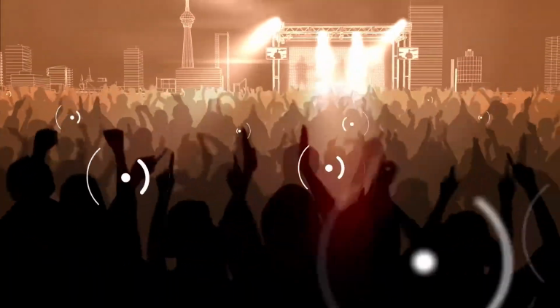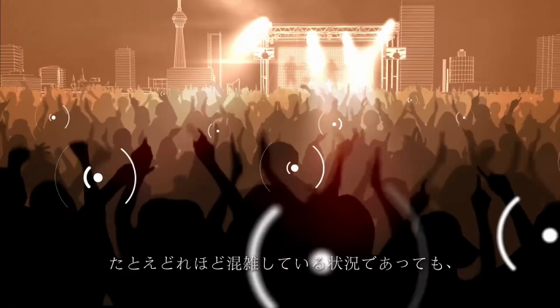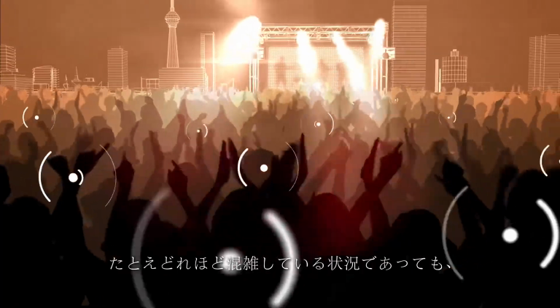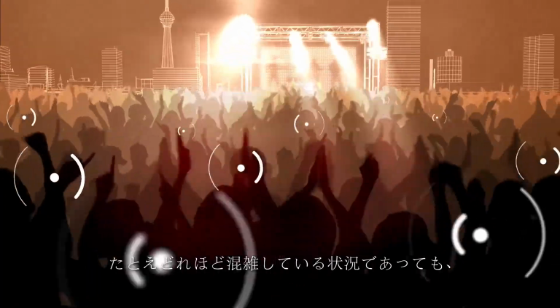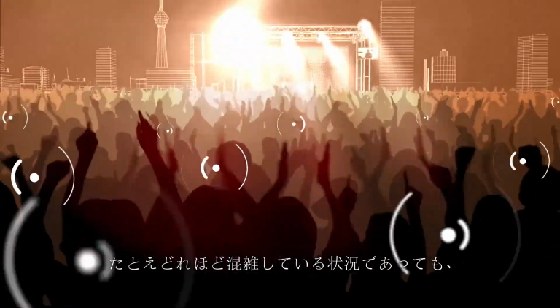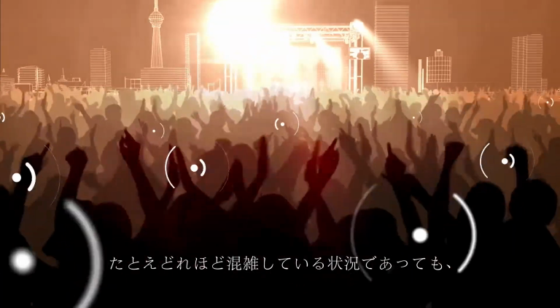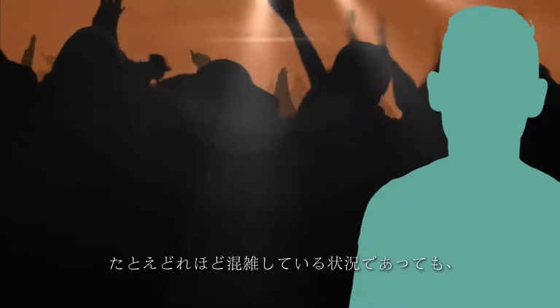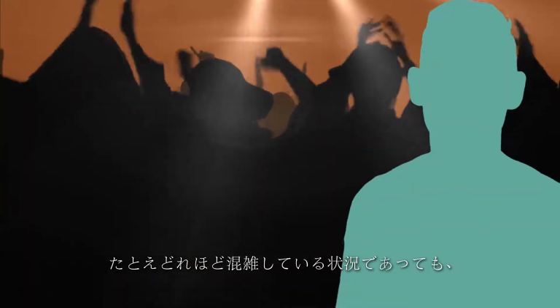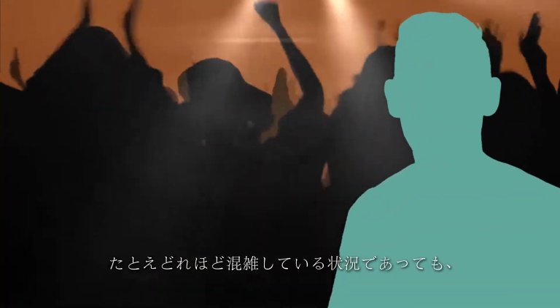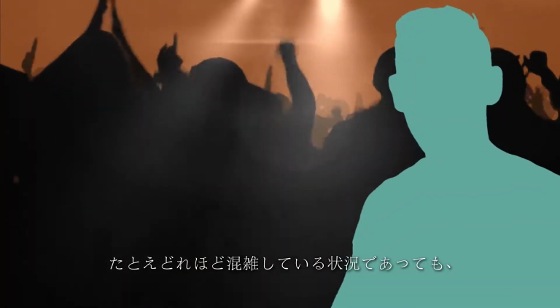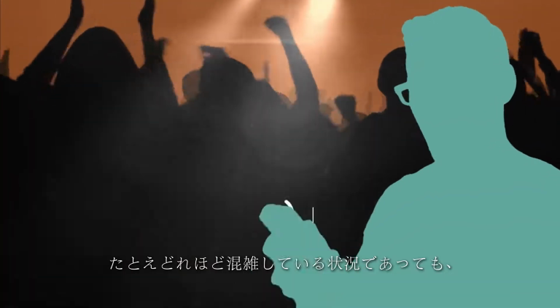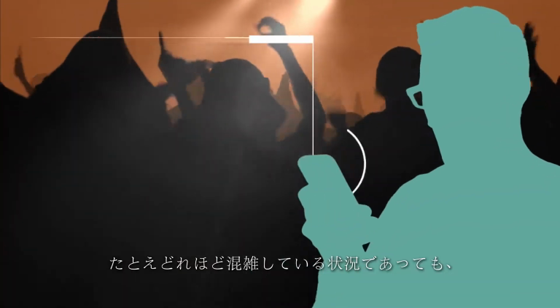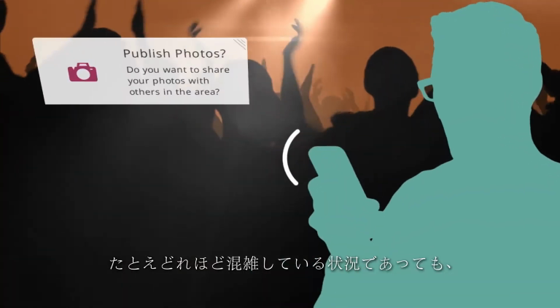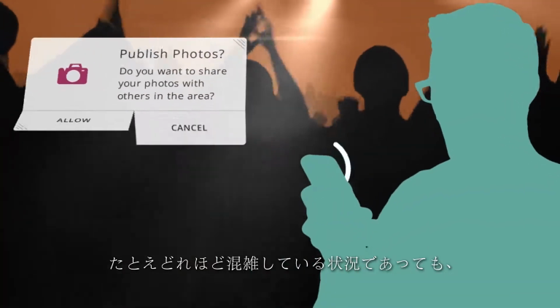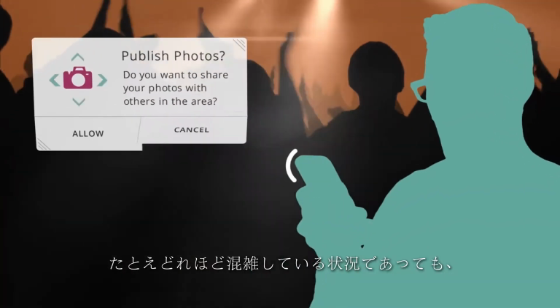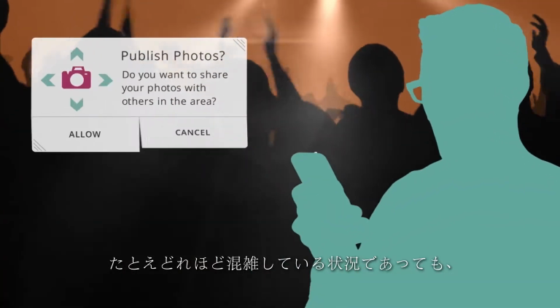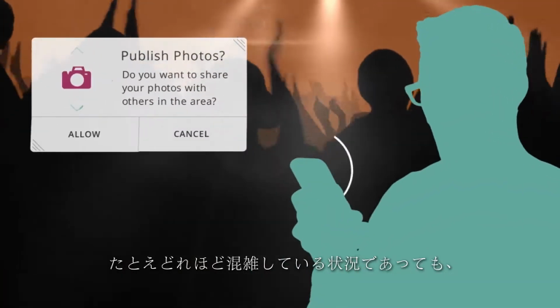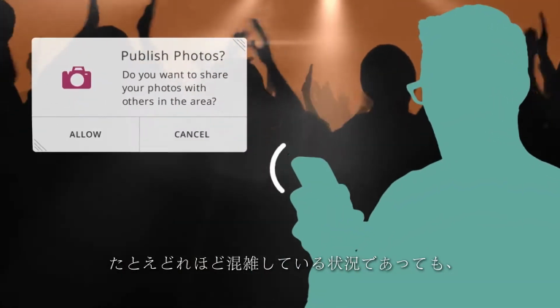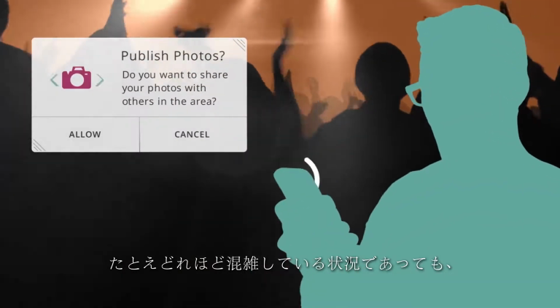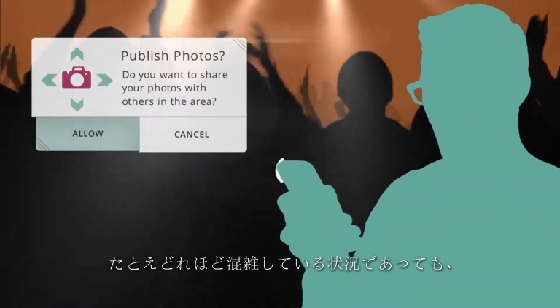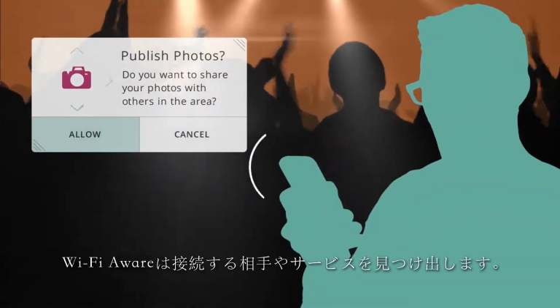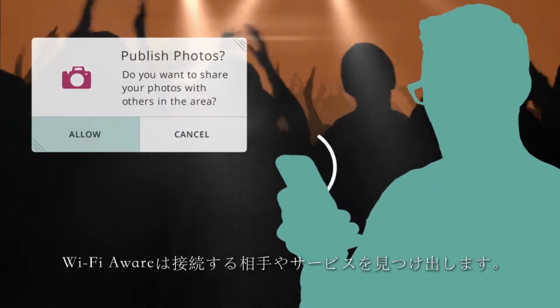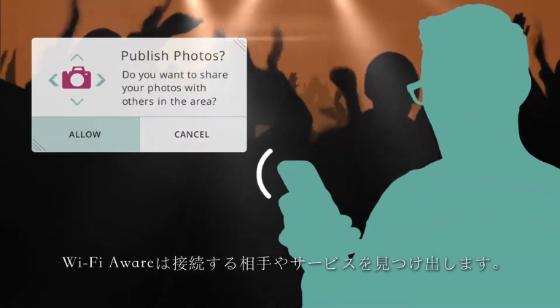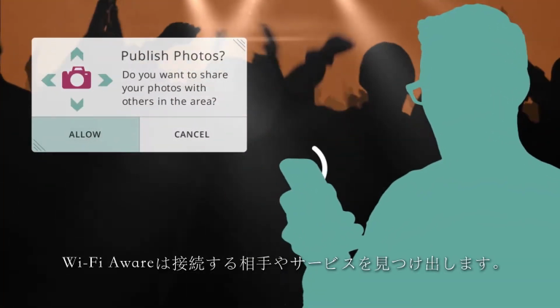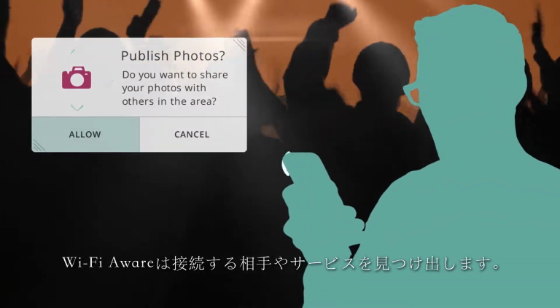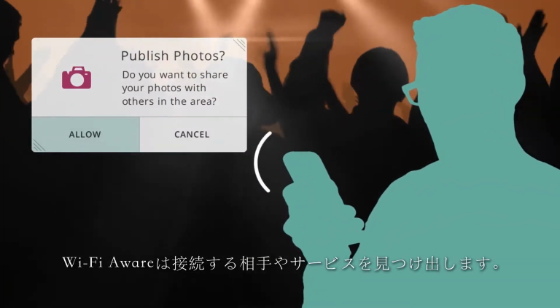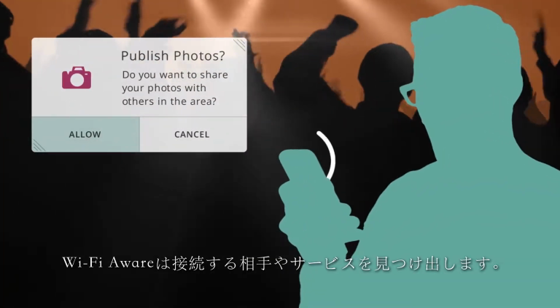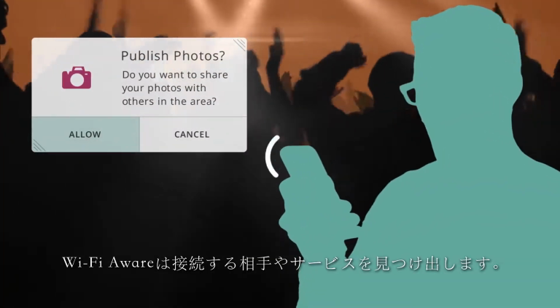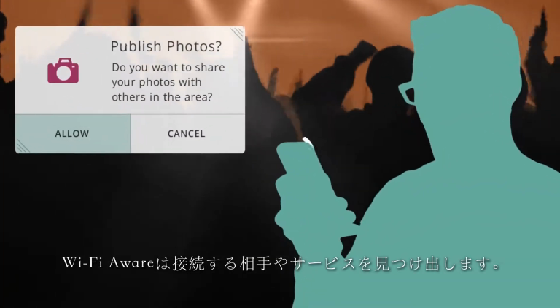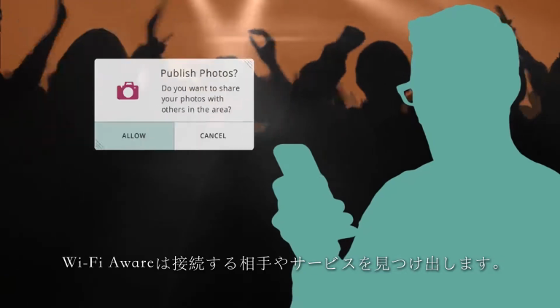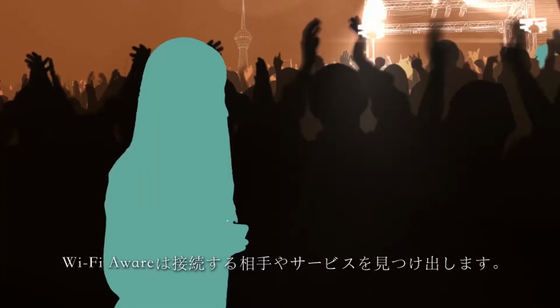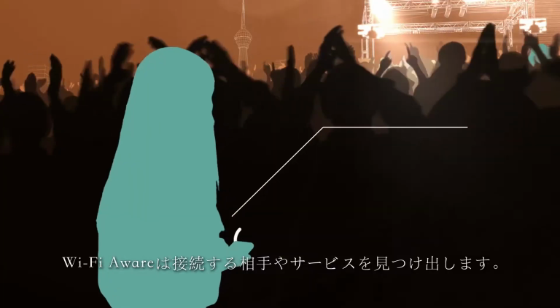Even when an environment is really crowded, users can still find the people and services they want to connect with.